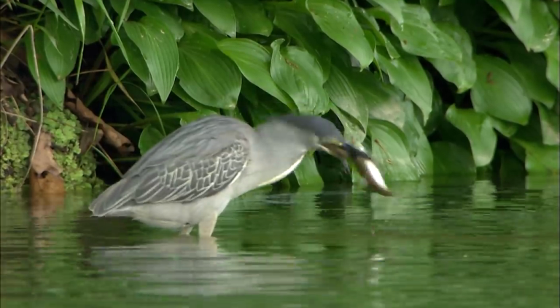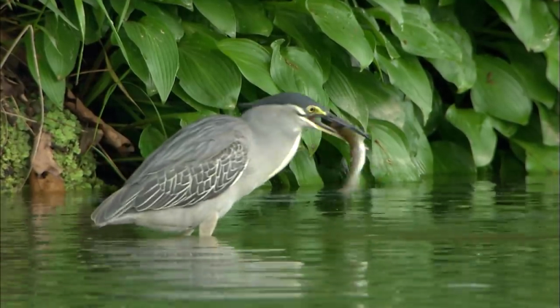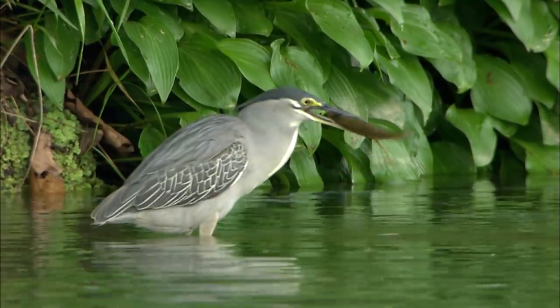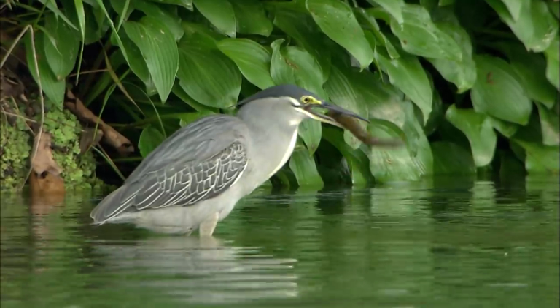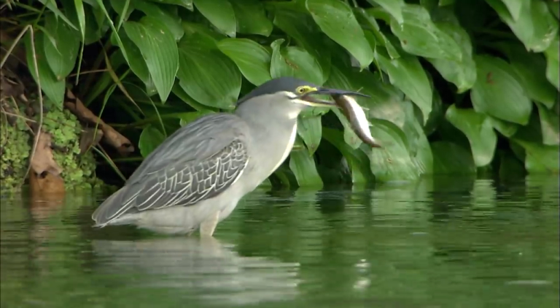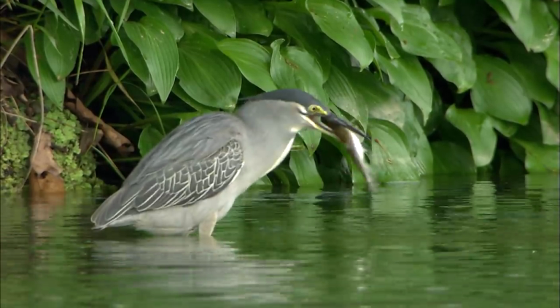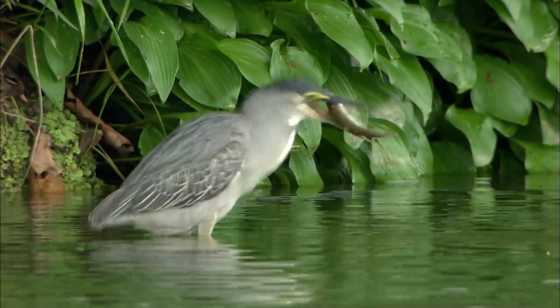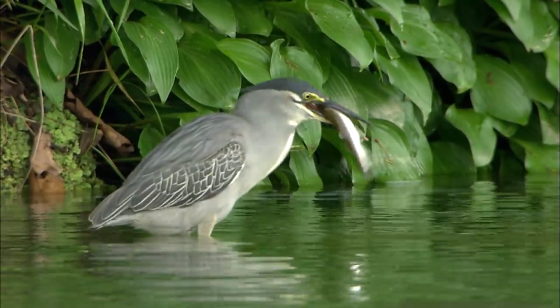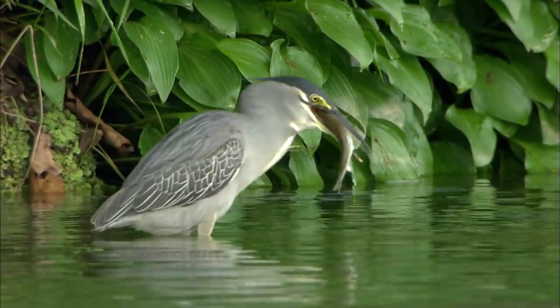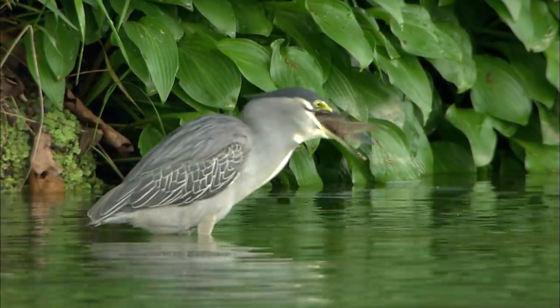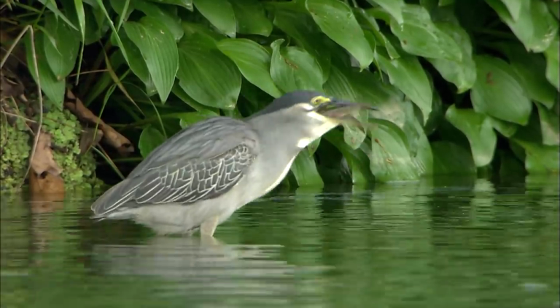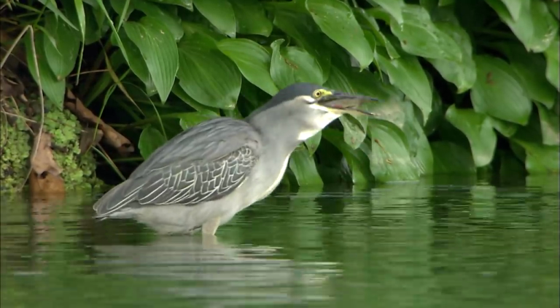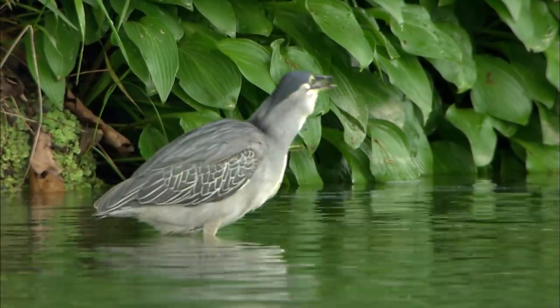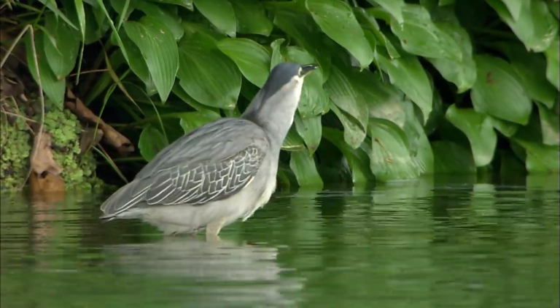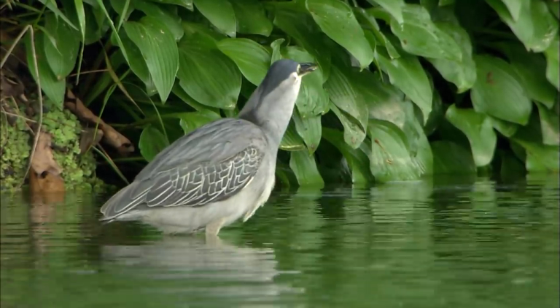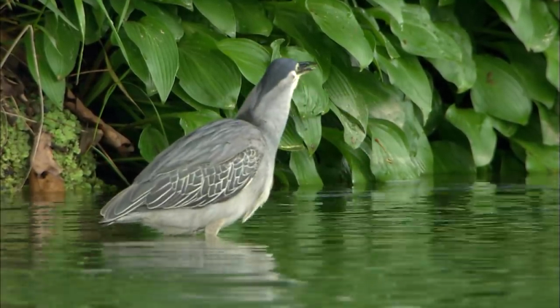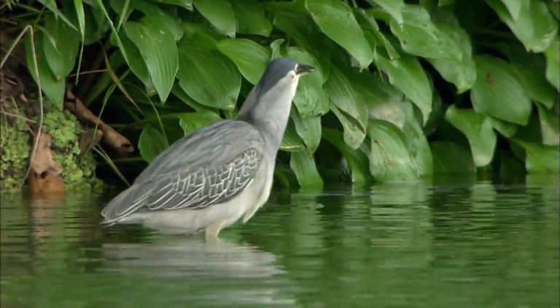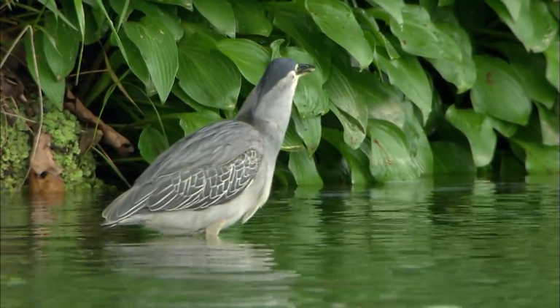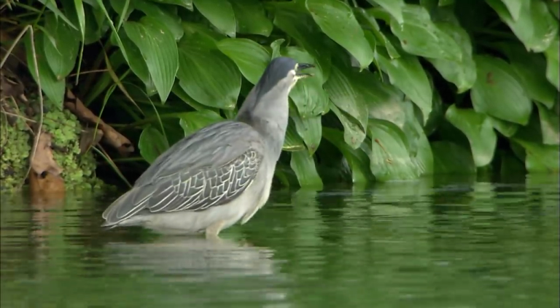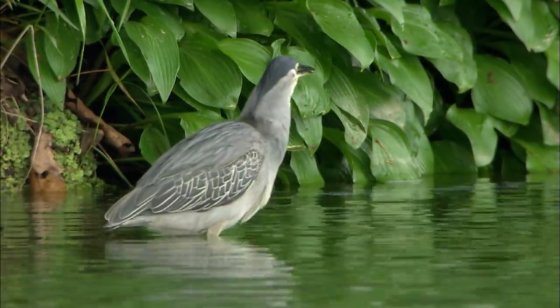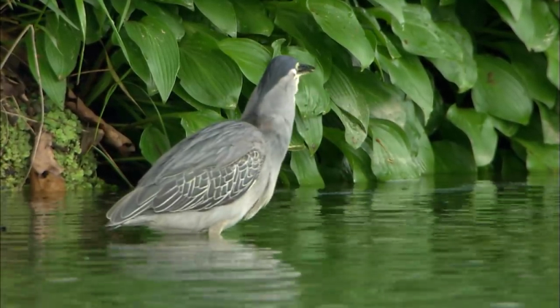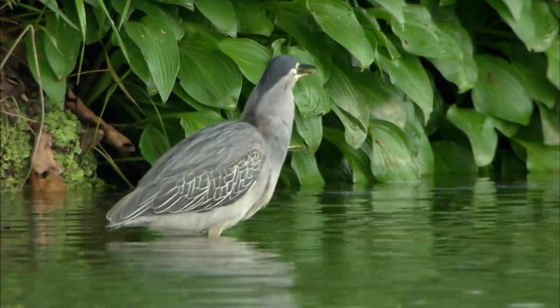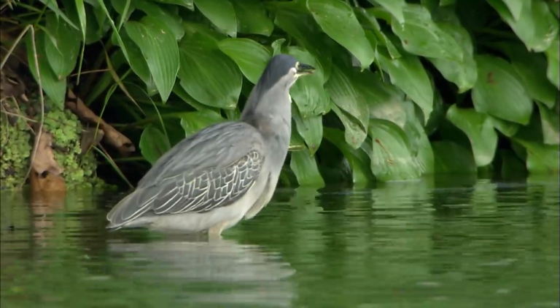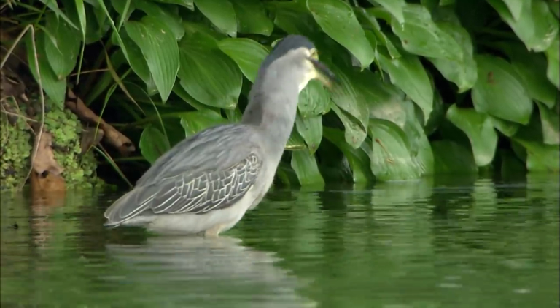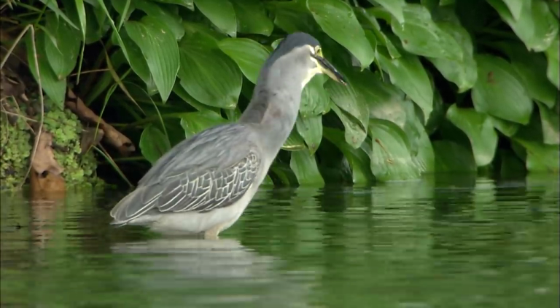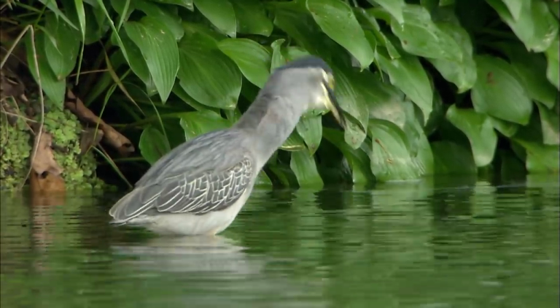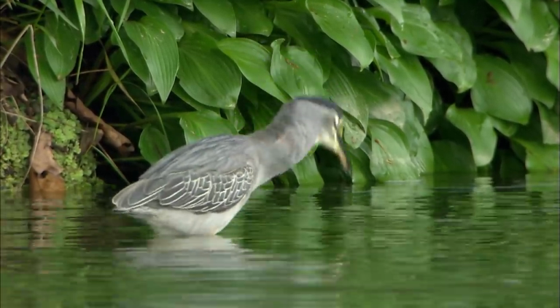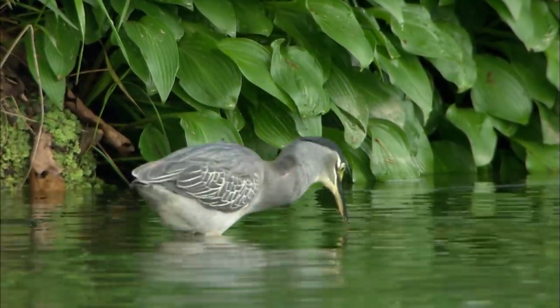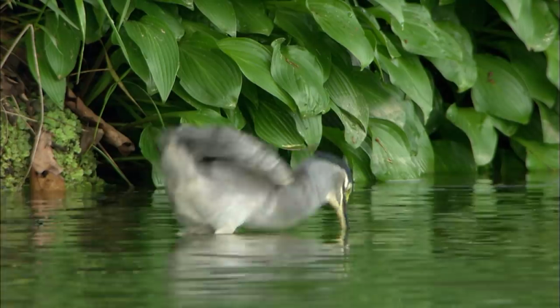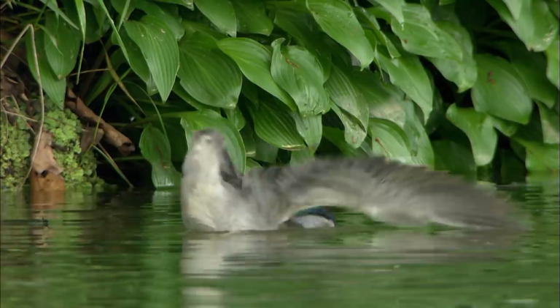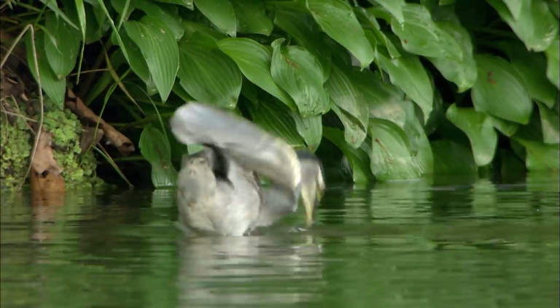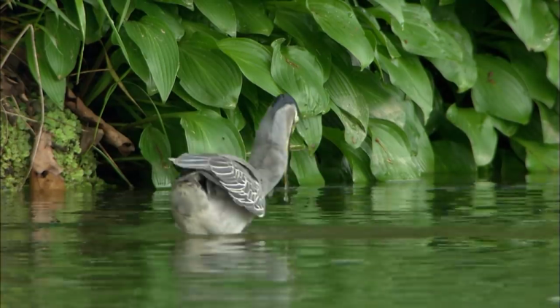The green-backed heron is a hunter that knows the habits of its prey and how to take advantage of its environment.